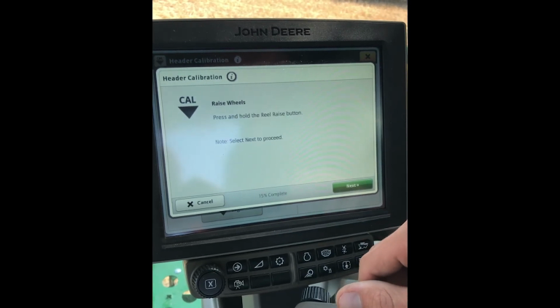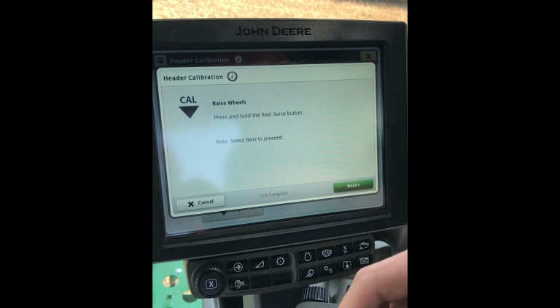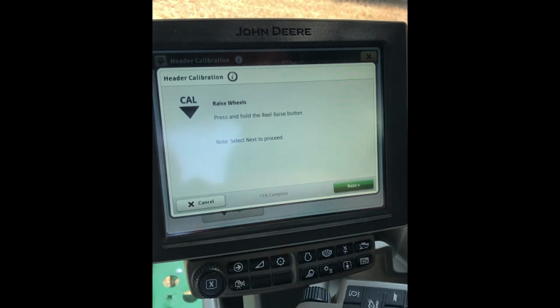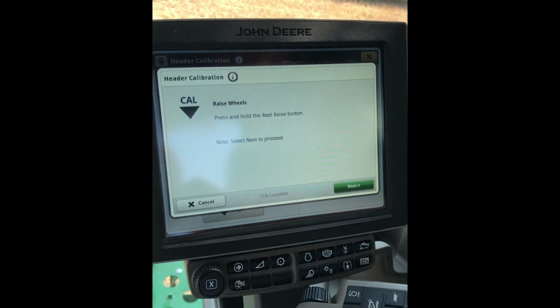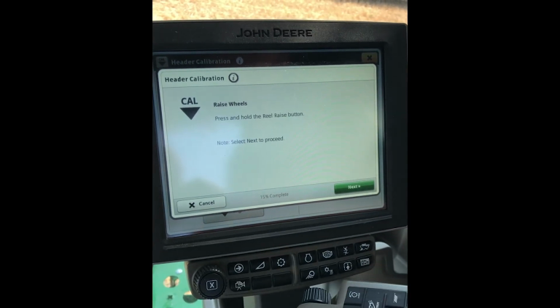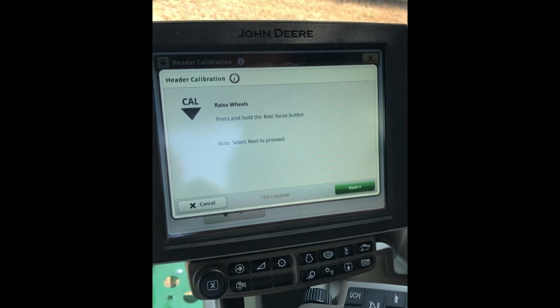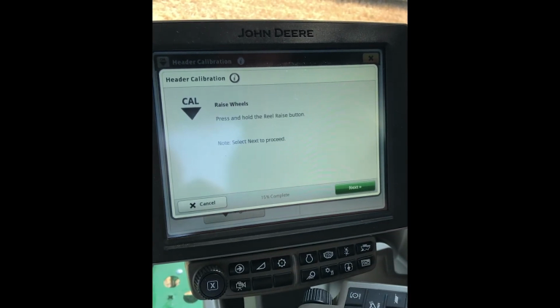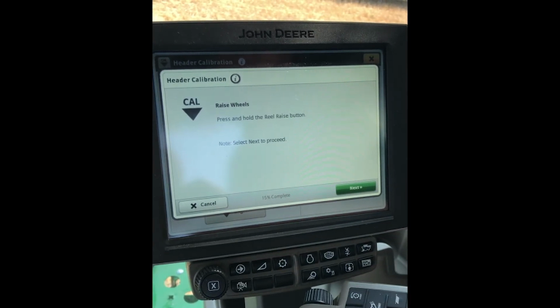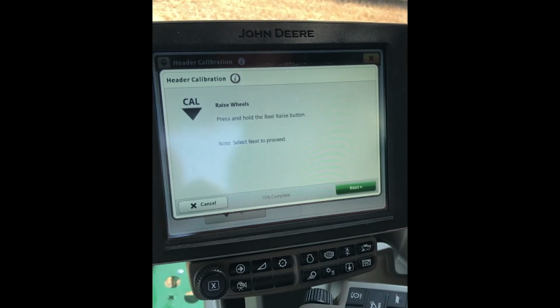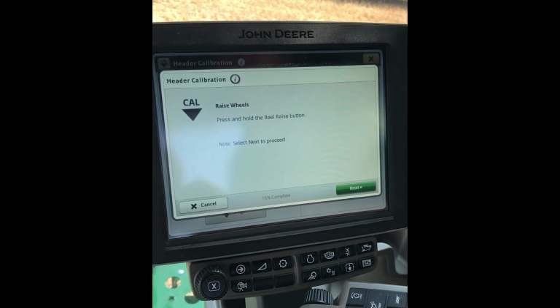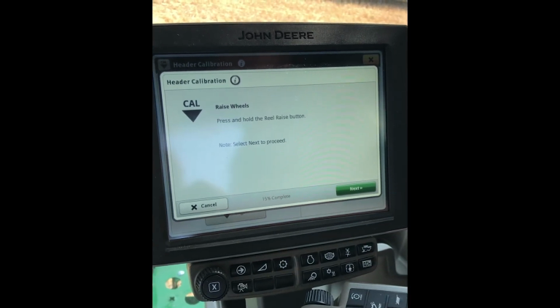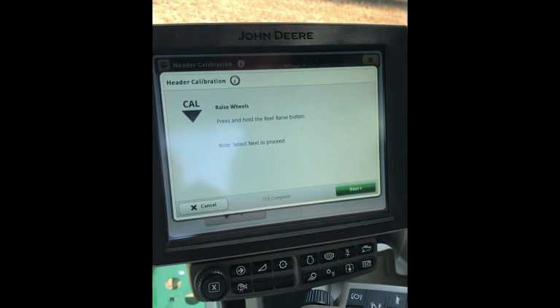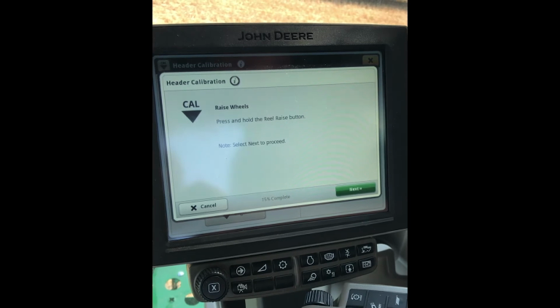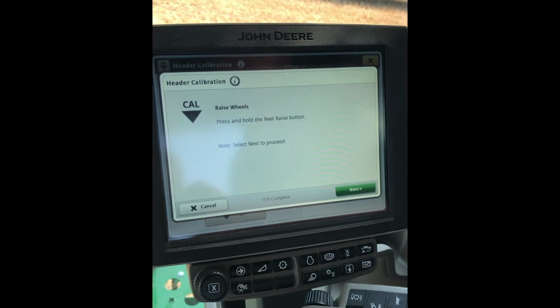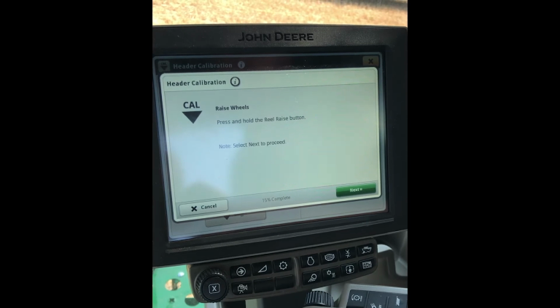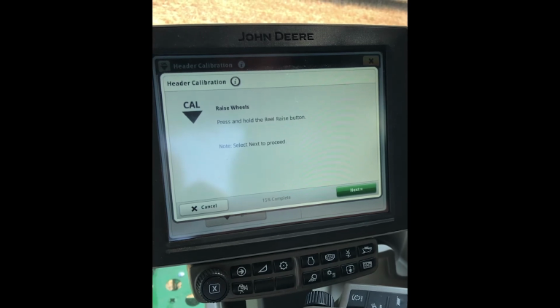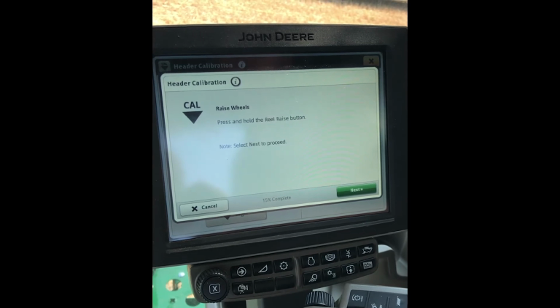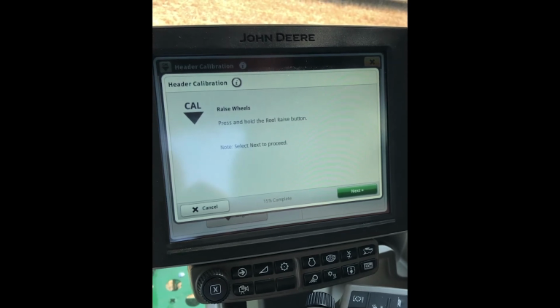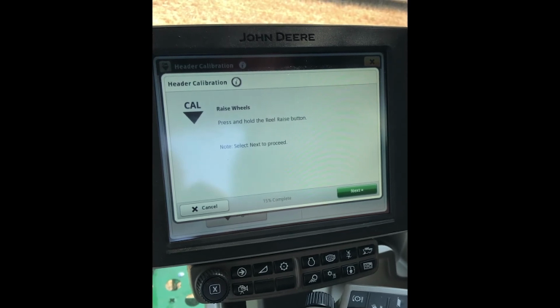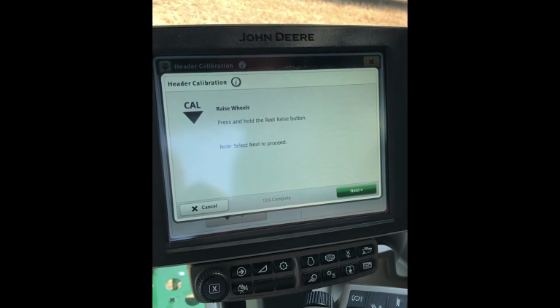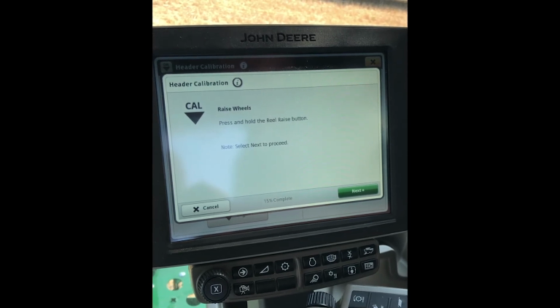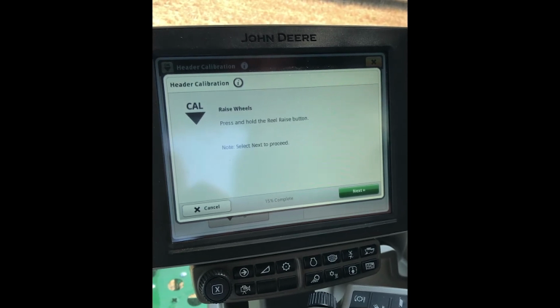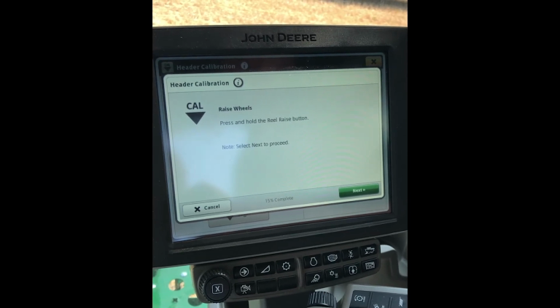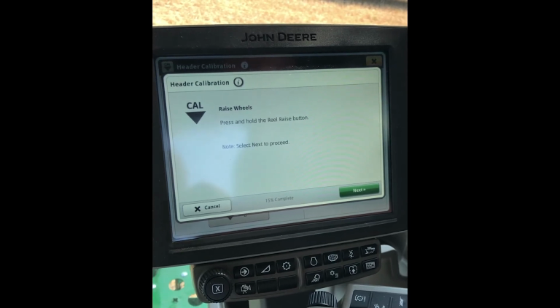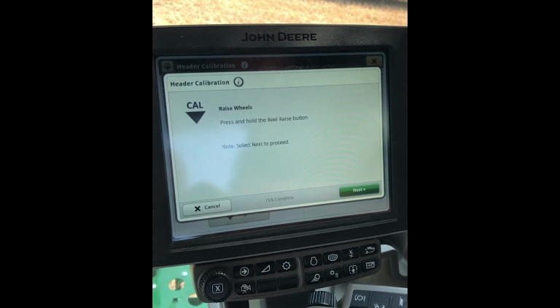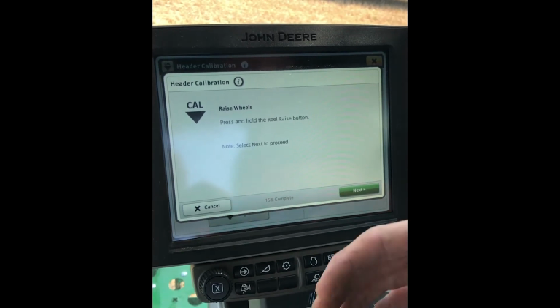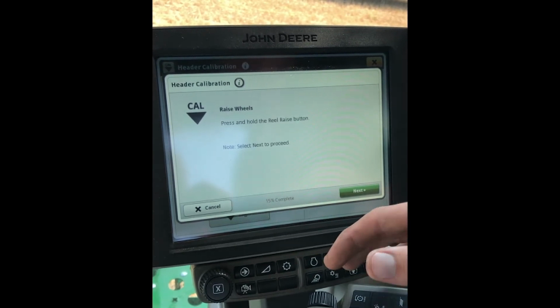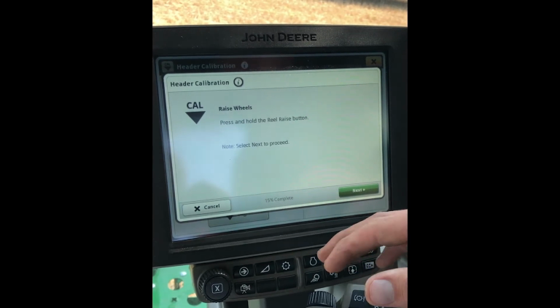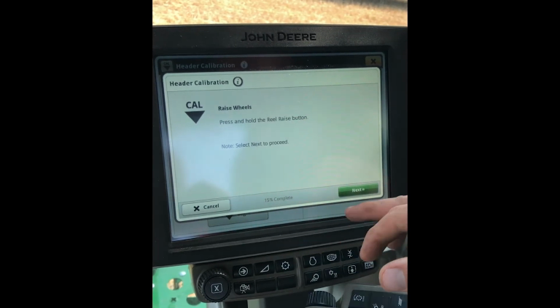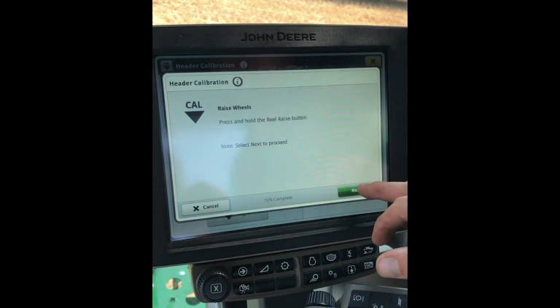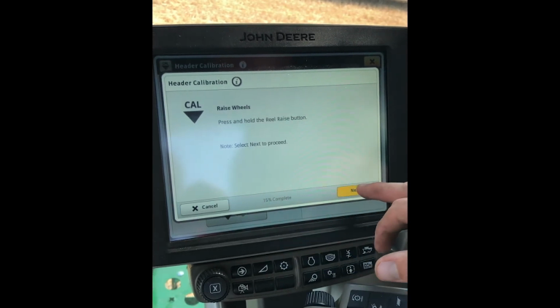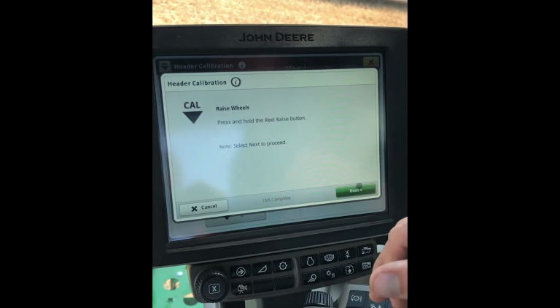Now we're gonna sit and hold the reel raise button. This will bring up your gauge wheels. Once you have done that, make sure they're fully up, then we'll hit next.